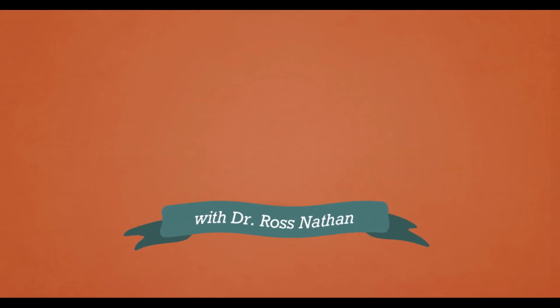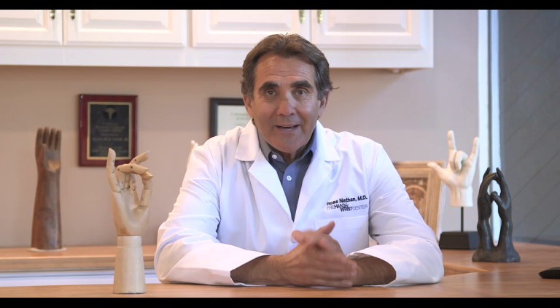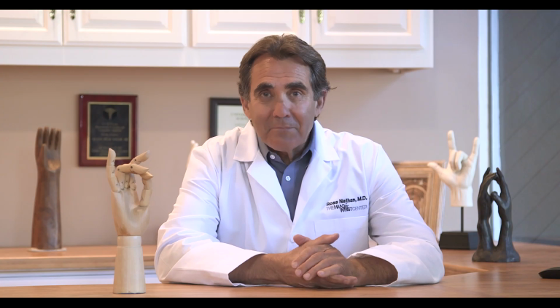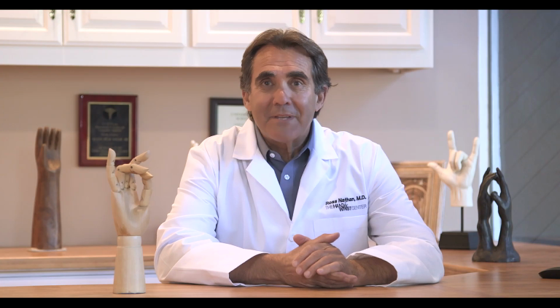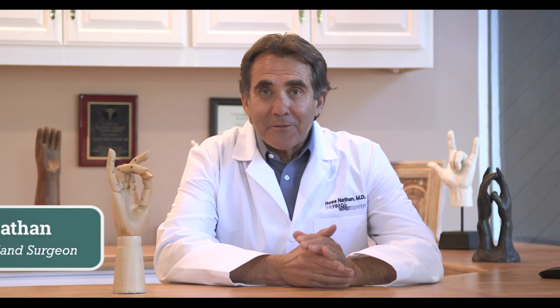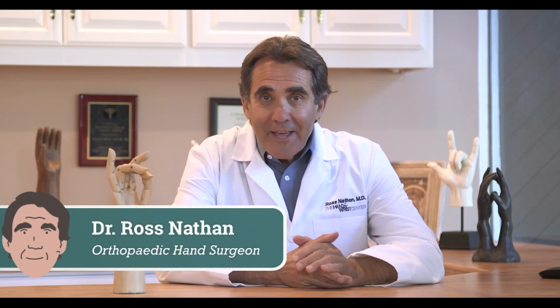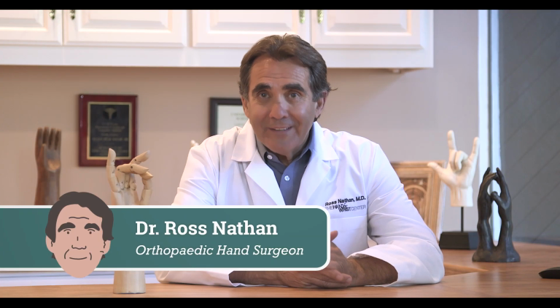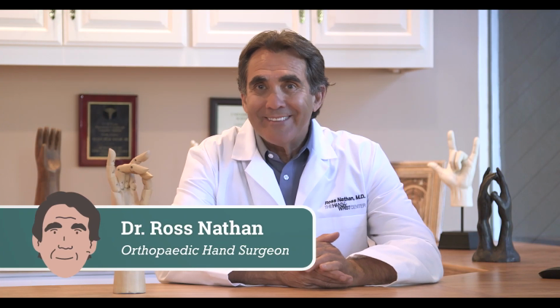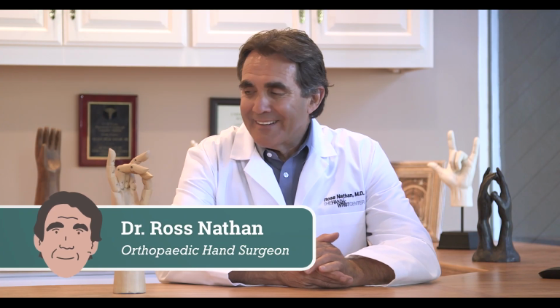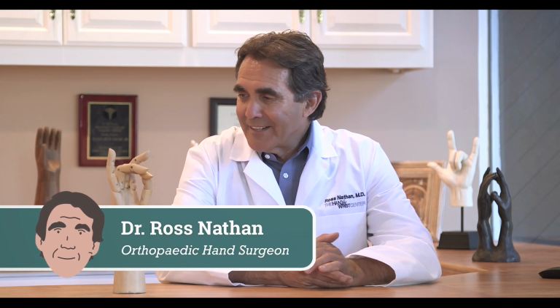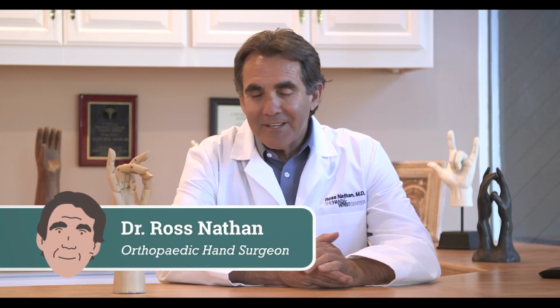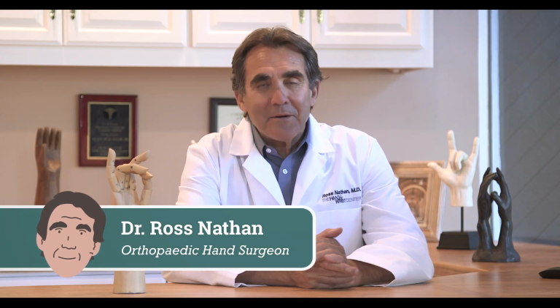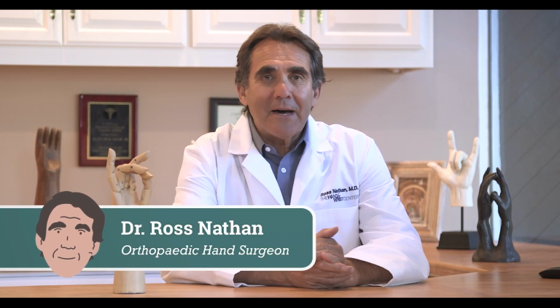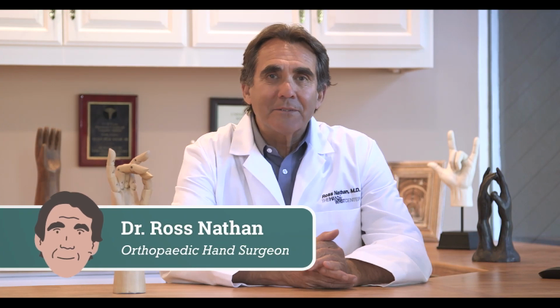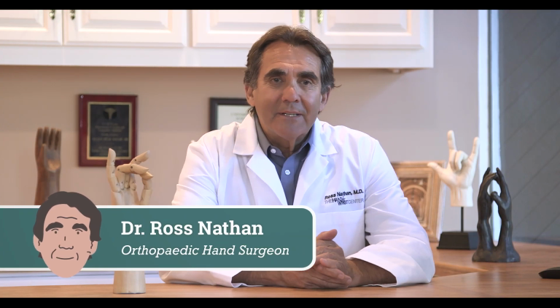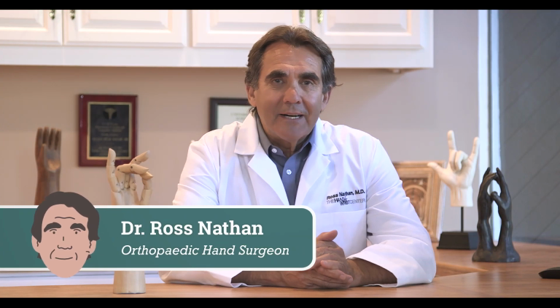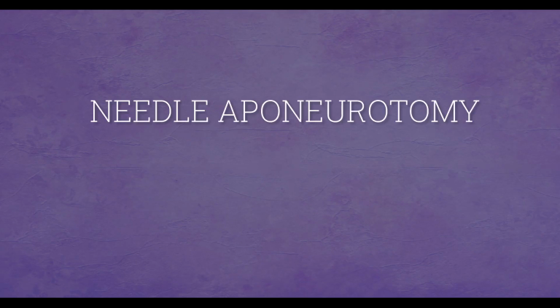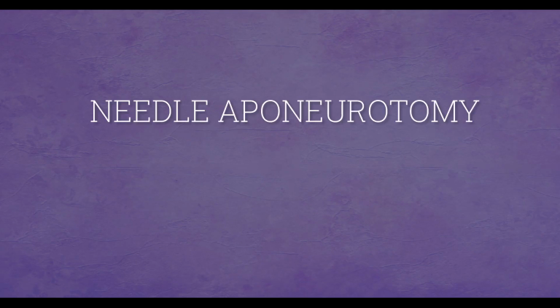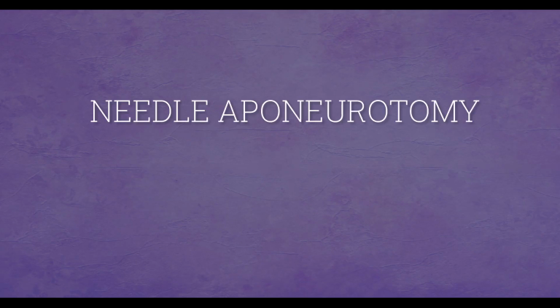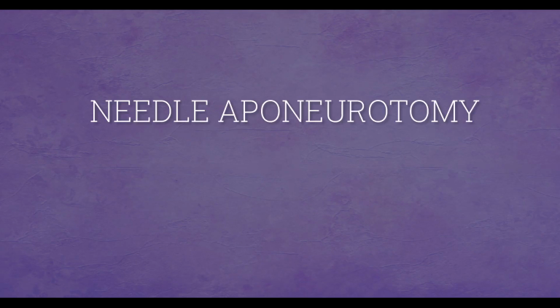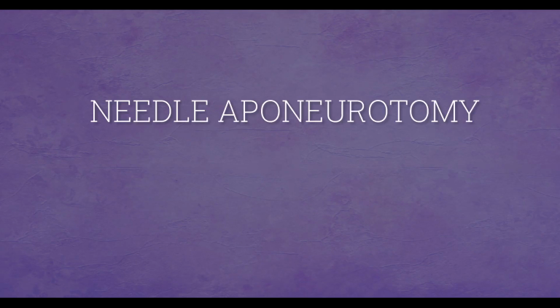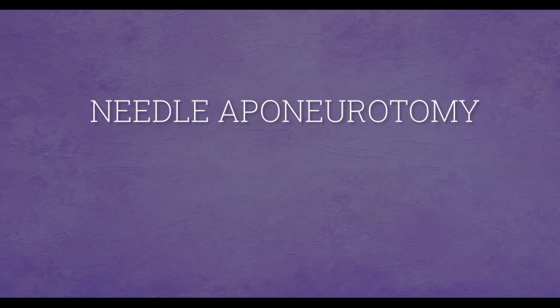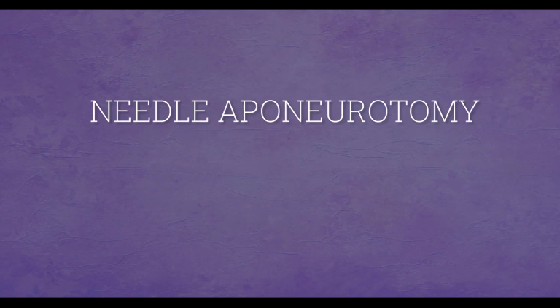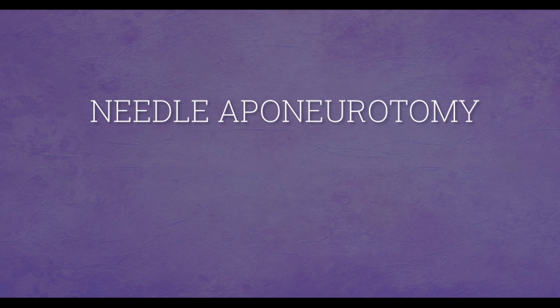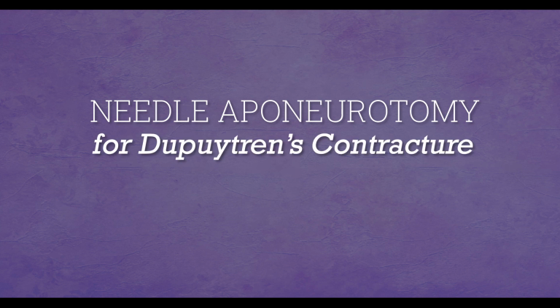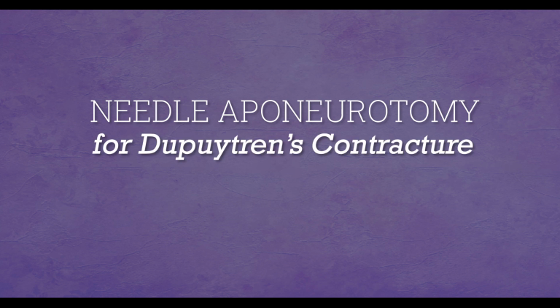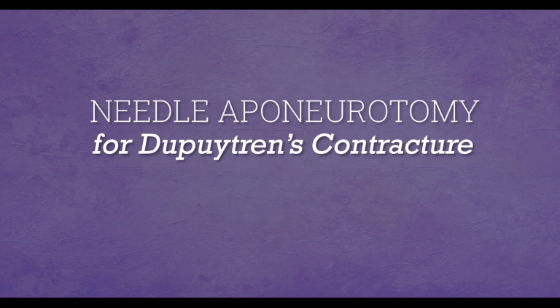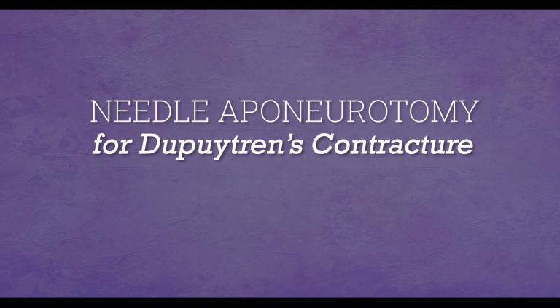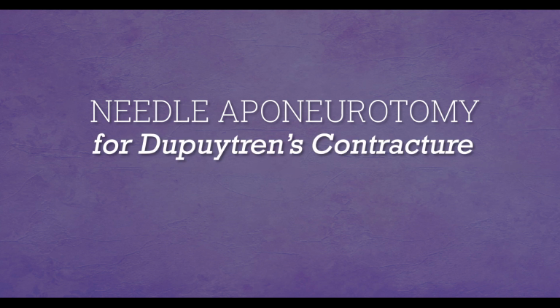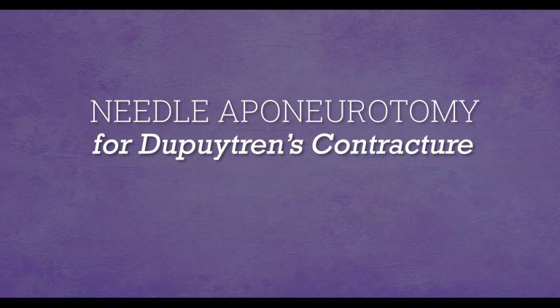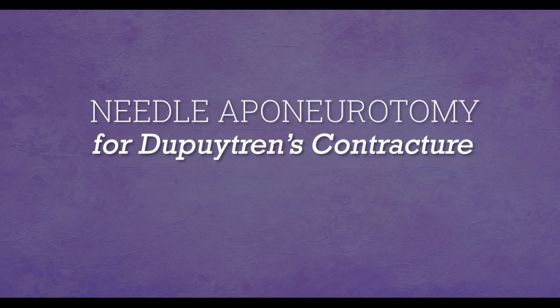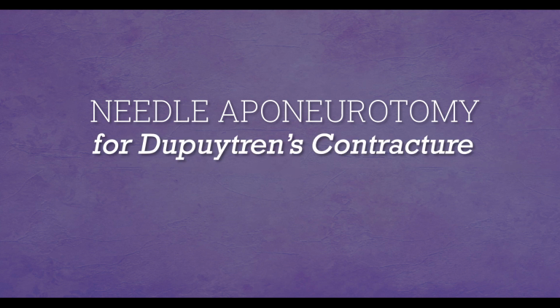Hi, I'm Dr. Nathan, and I'd like to talk about the needle aponeurotomy technique to treat Dupuytren's contracture.